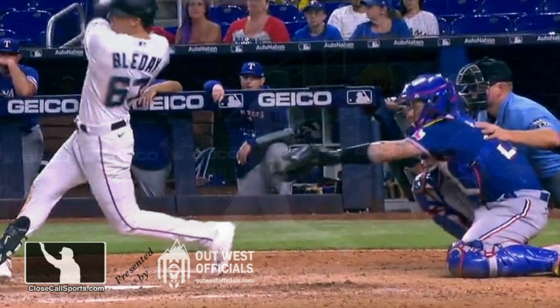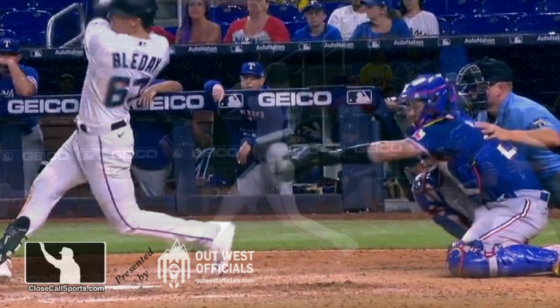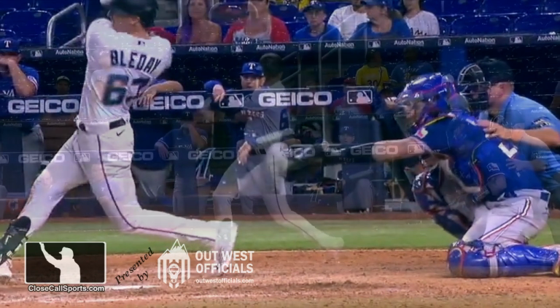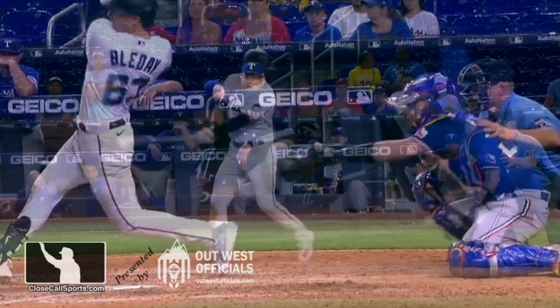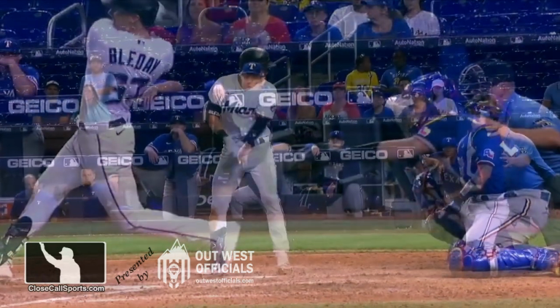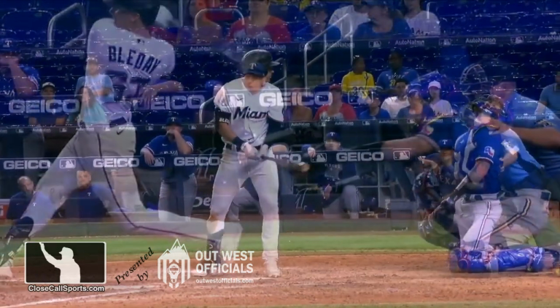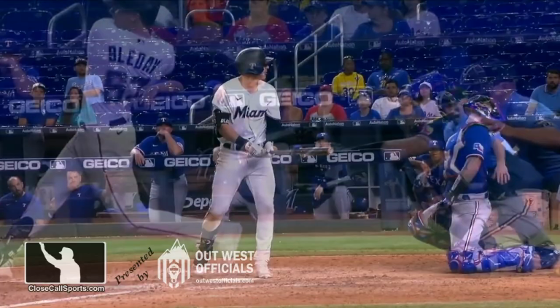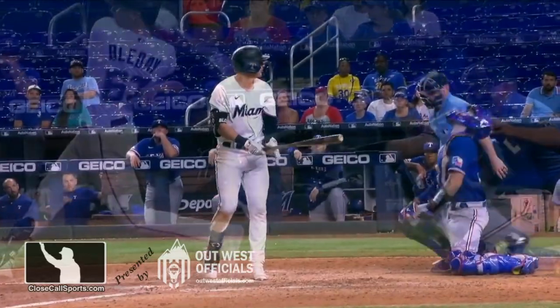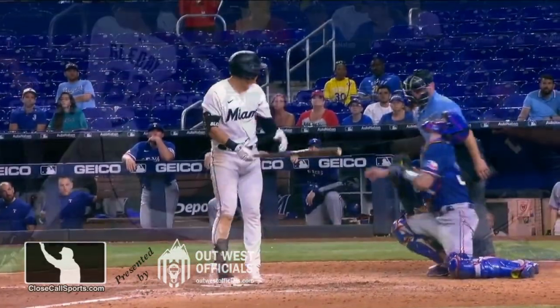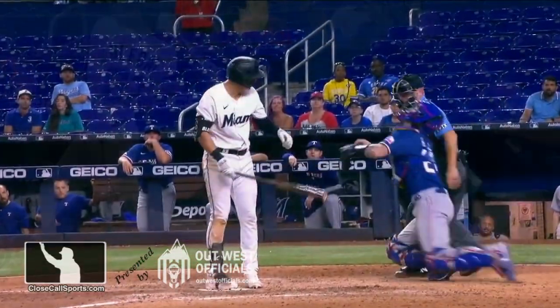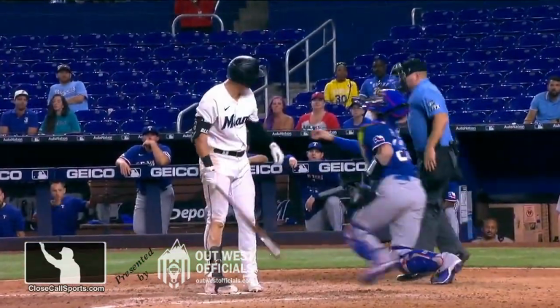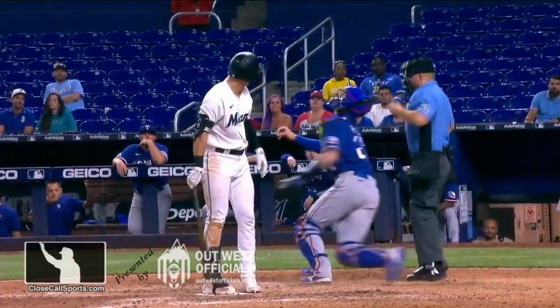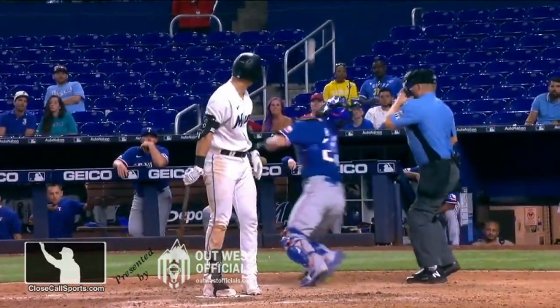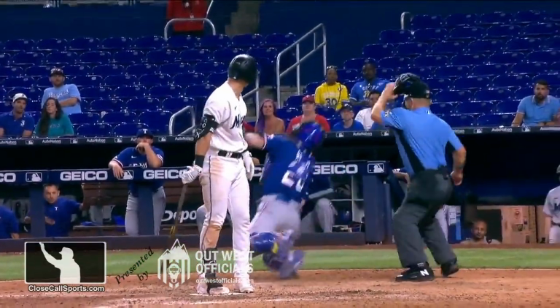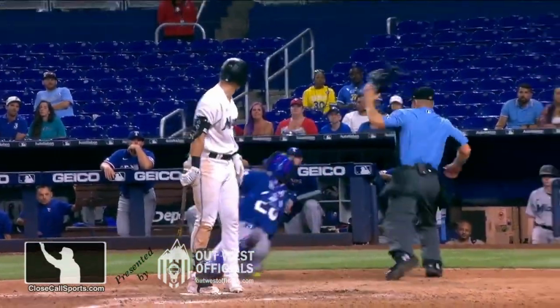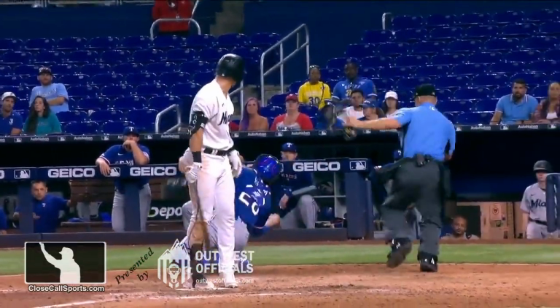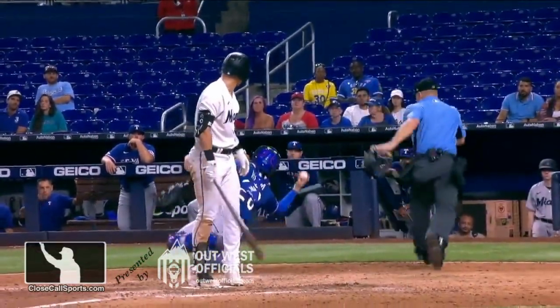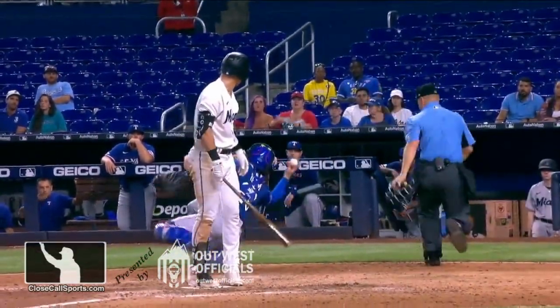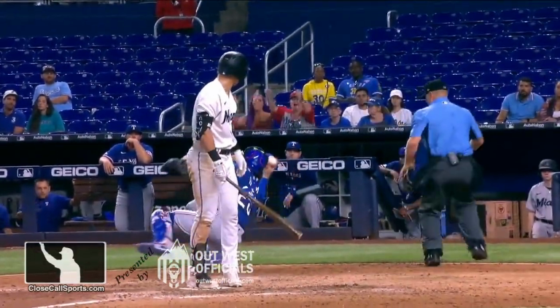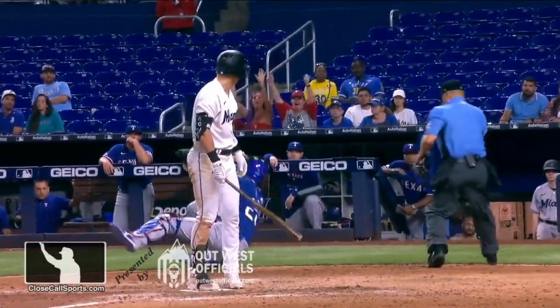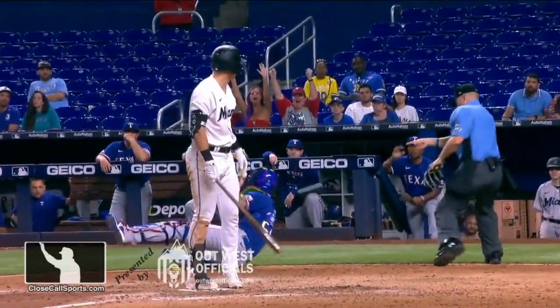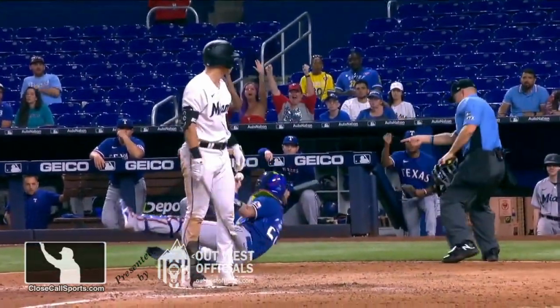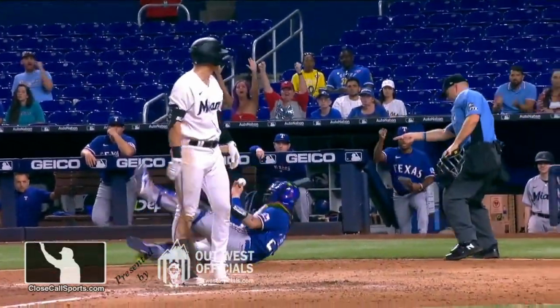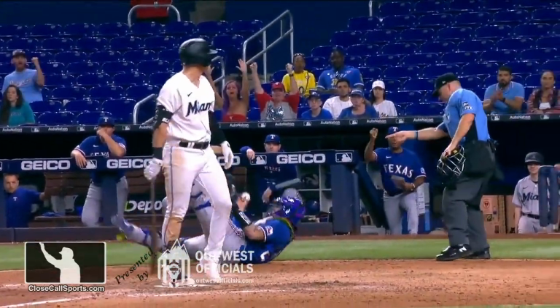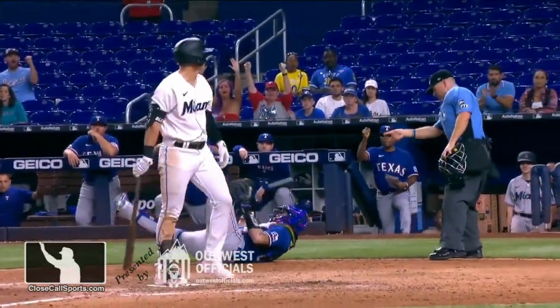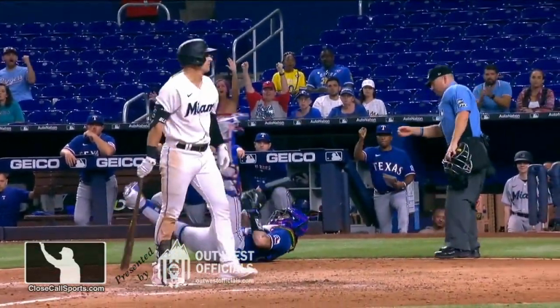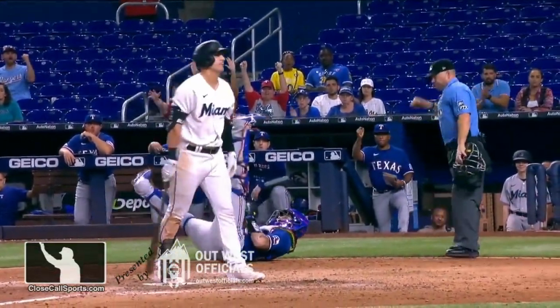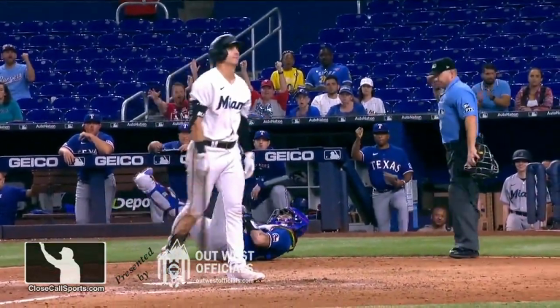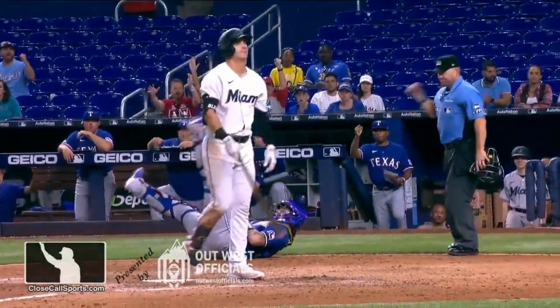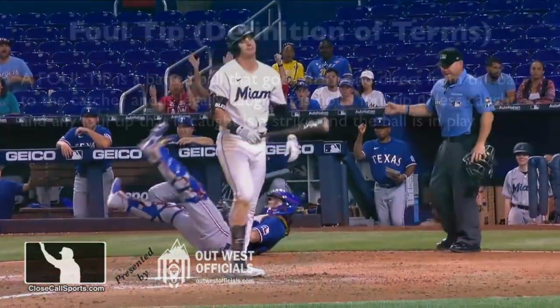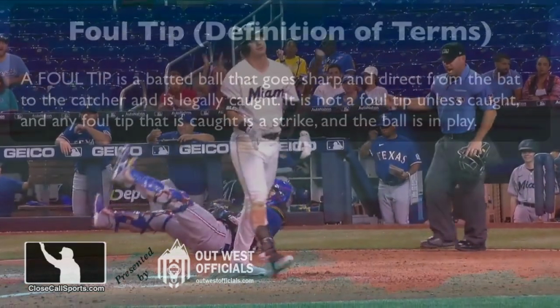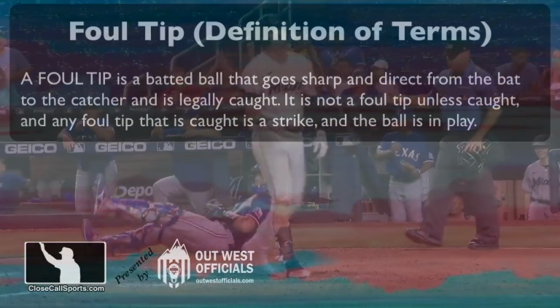Off of Heim, popped up in the air, and then he dove to make the barehanded catch. What a play!